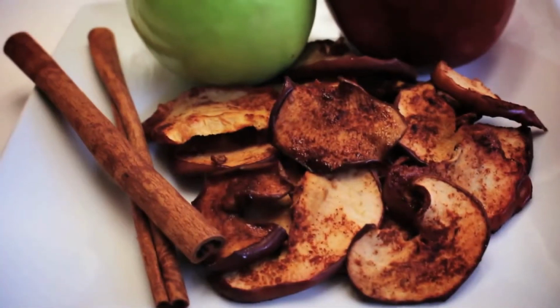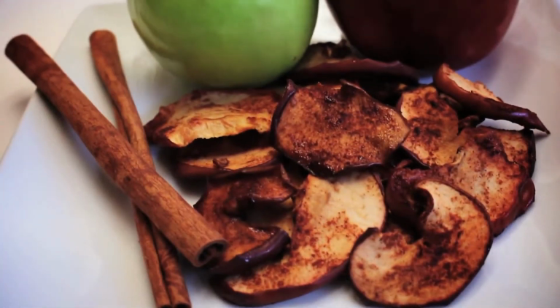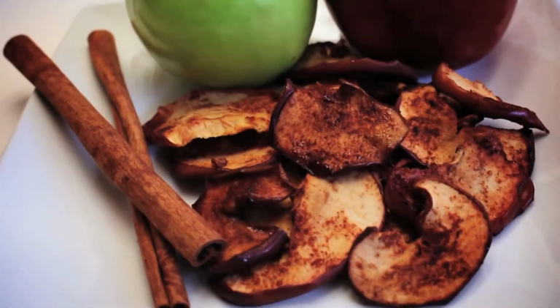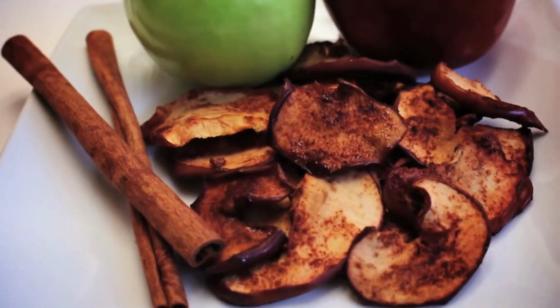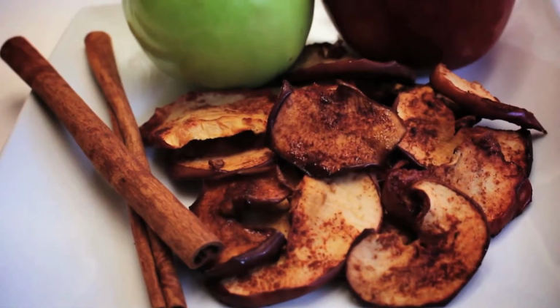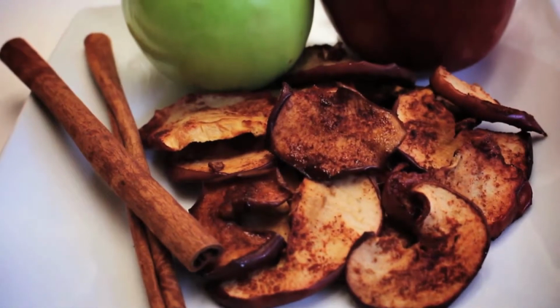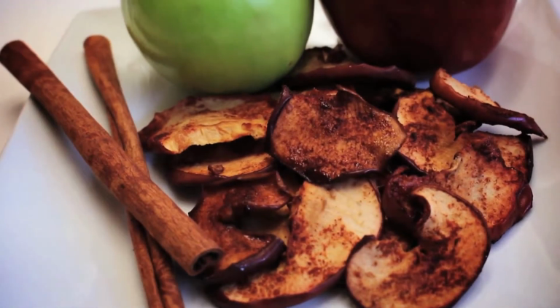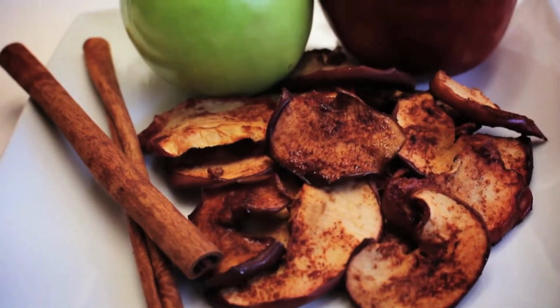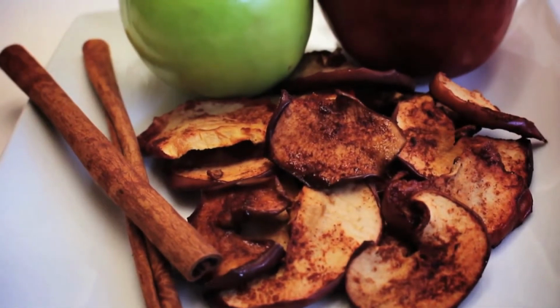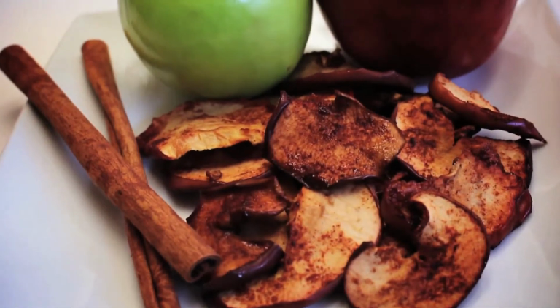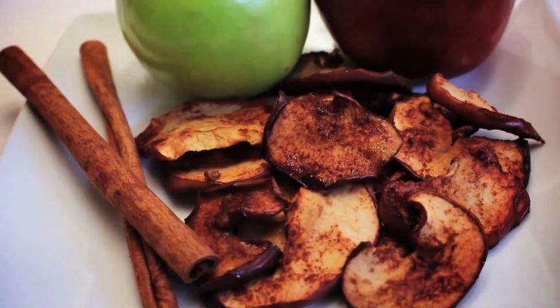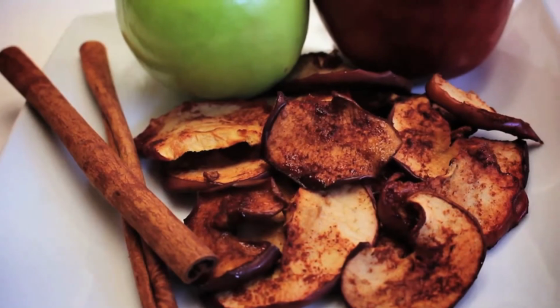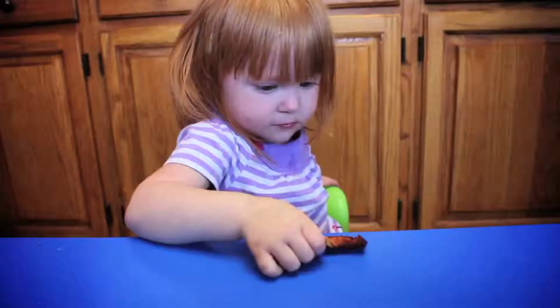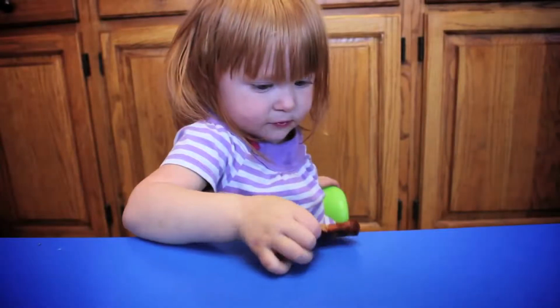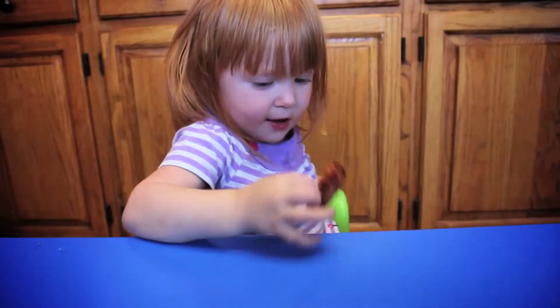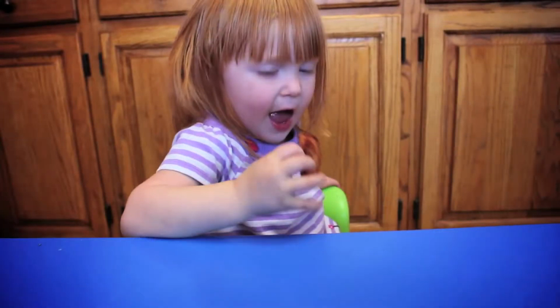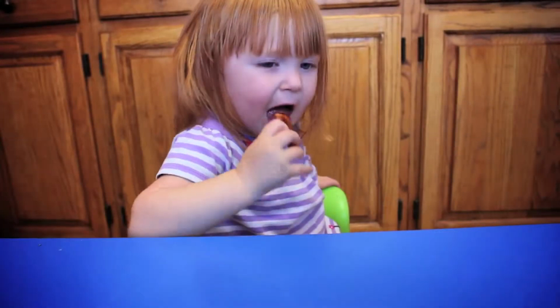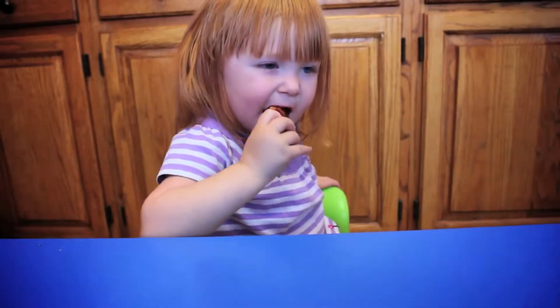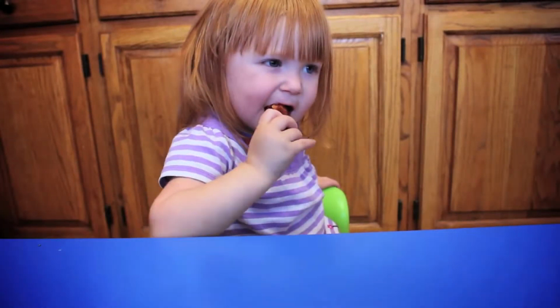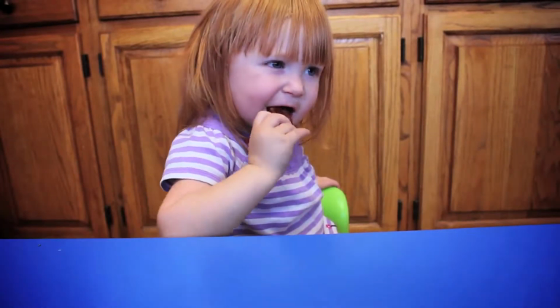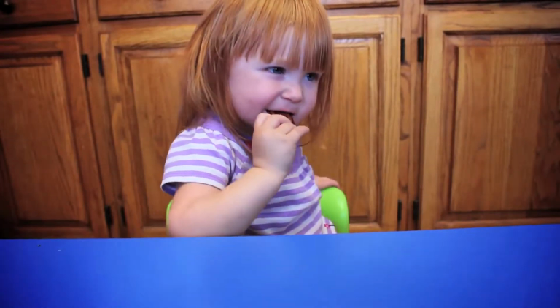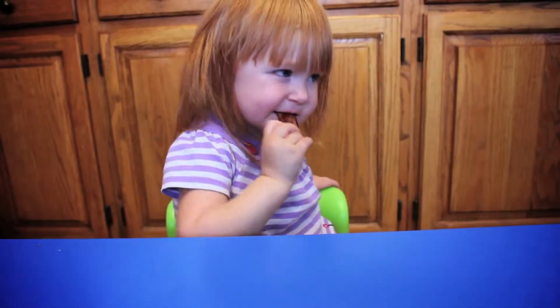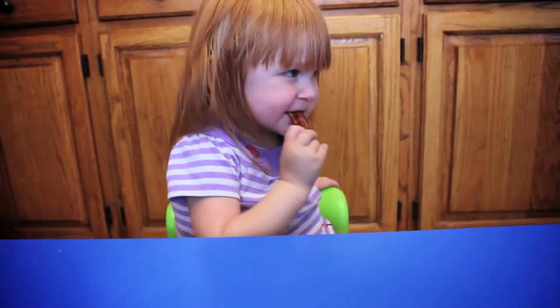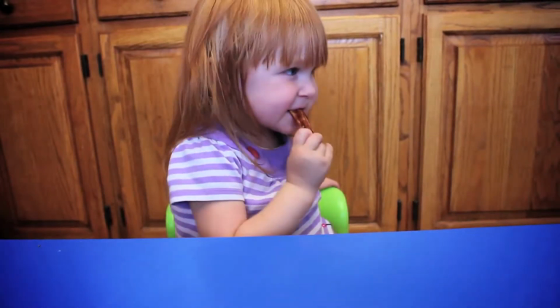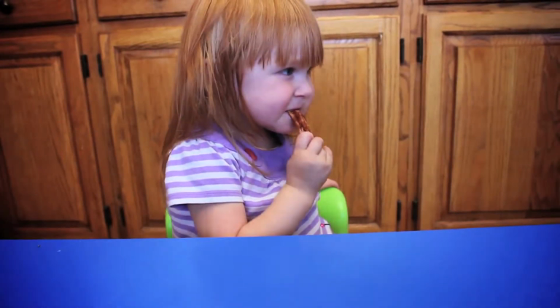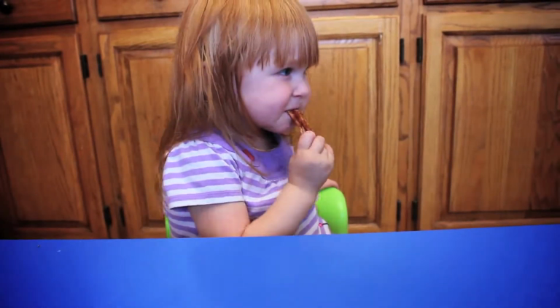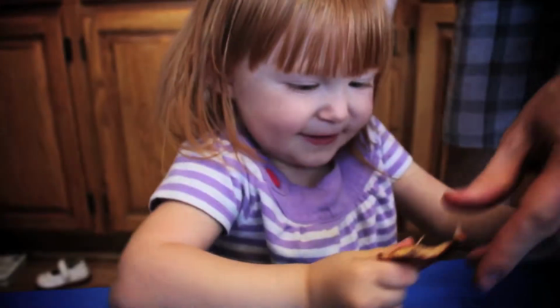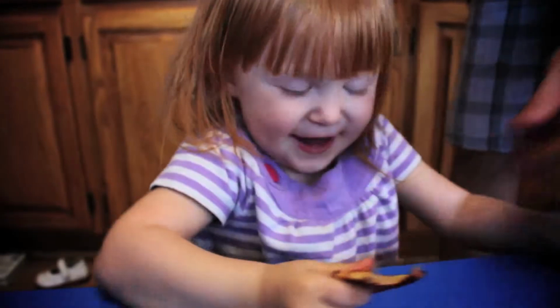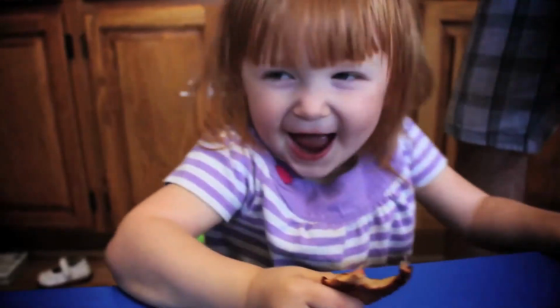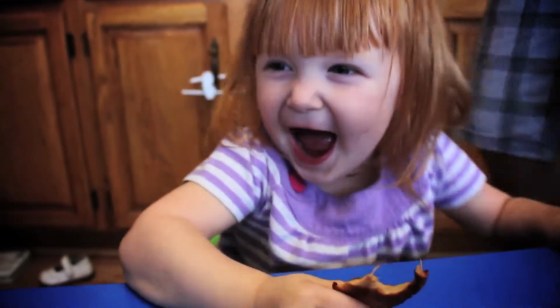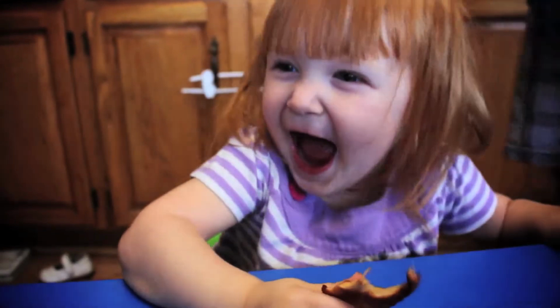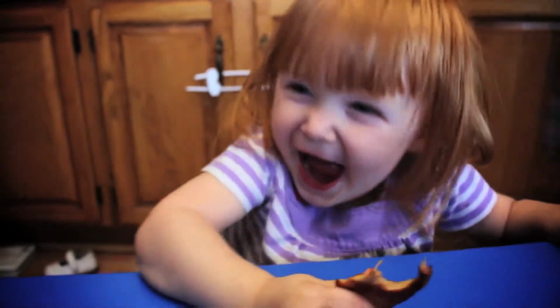The thinner you slice your chips, the crispier they'll be. We chose to make a thicker chip that is more toddler friendly.